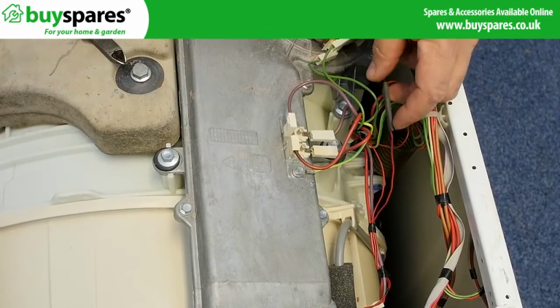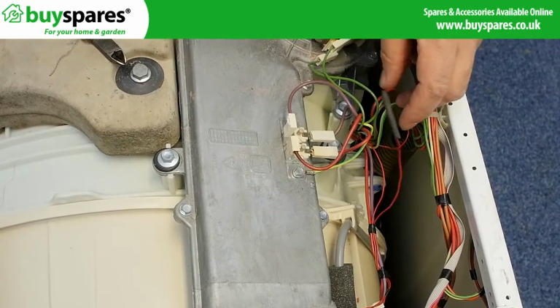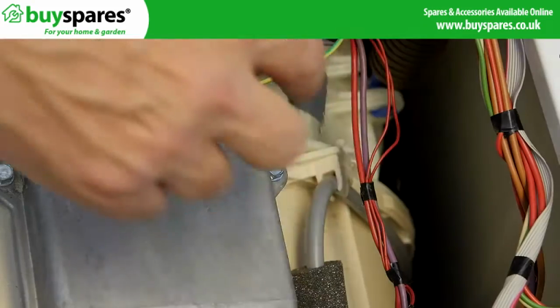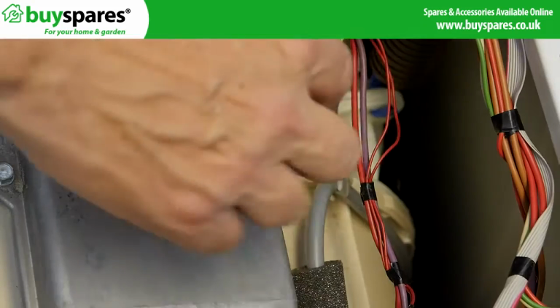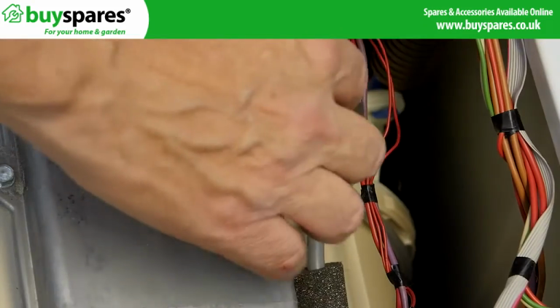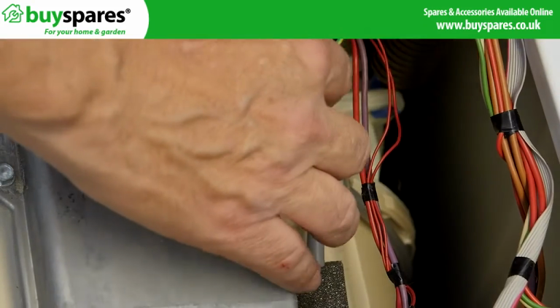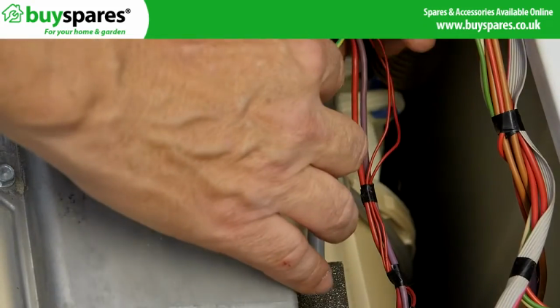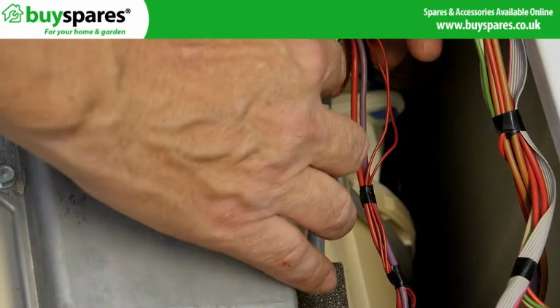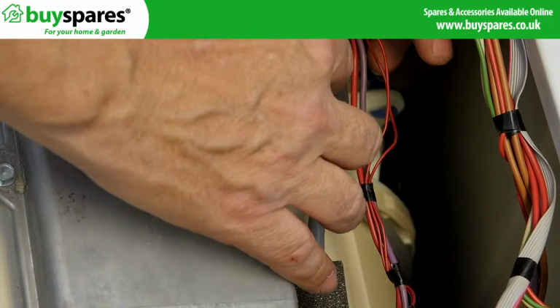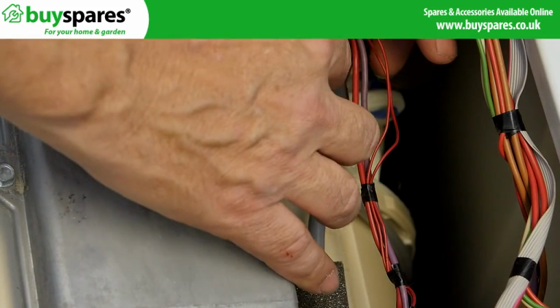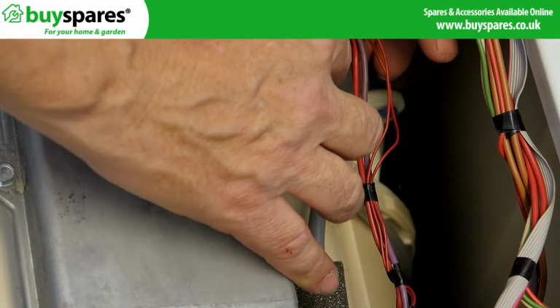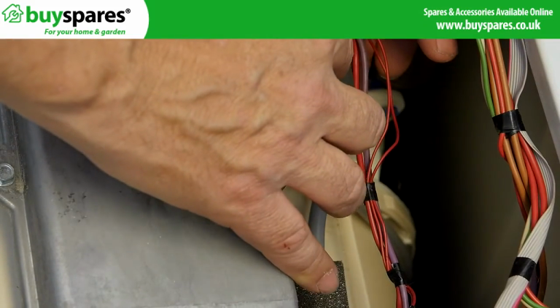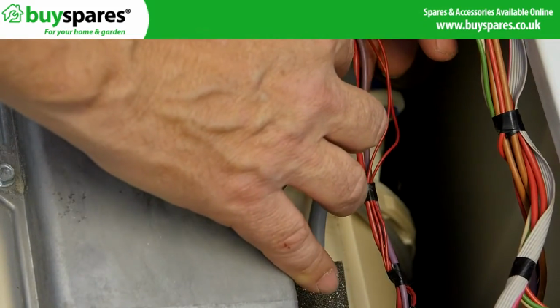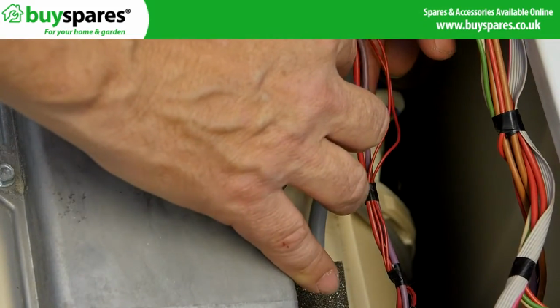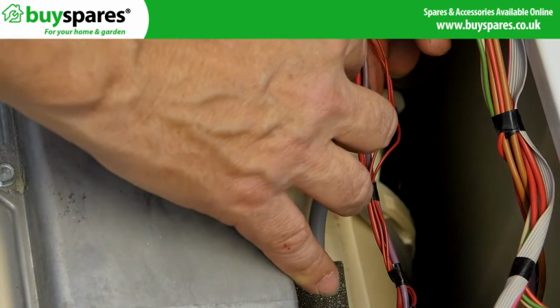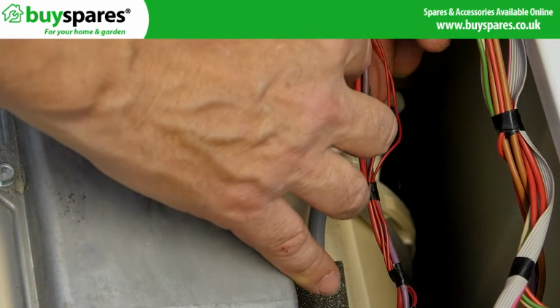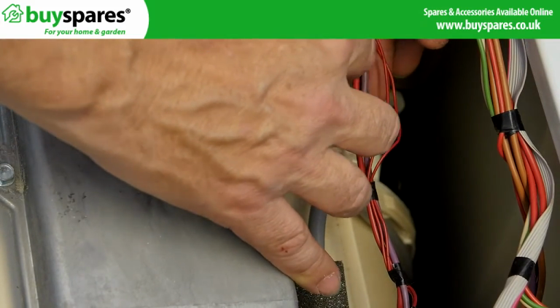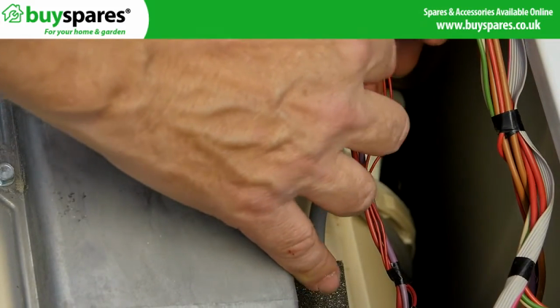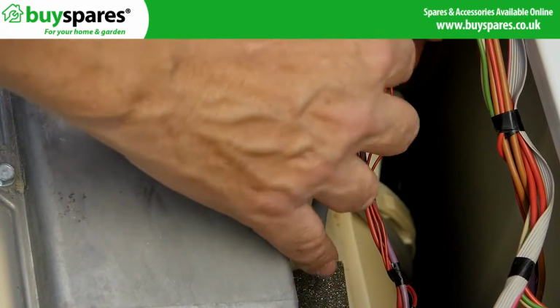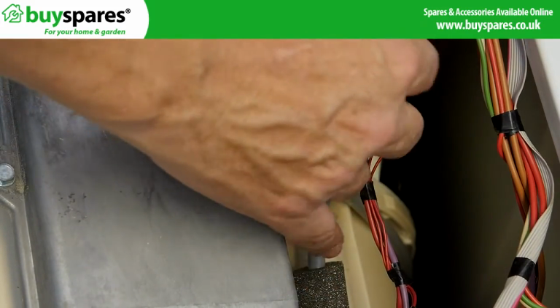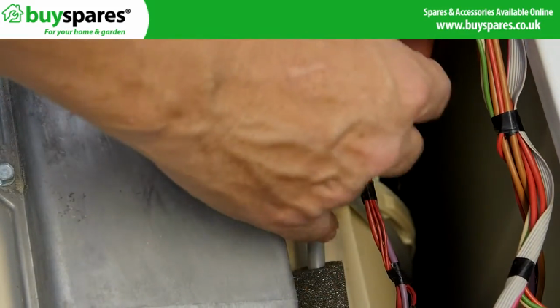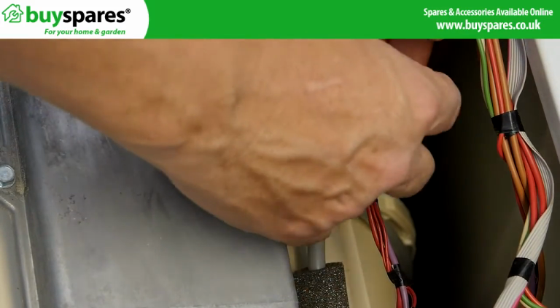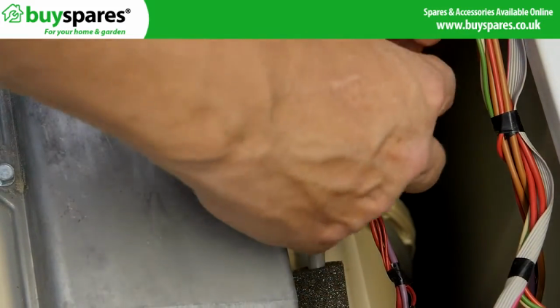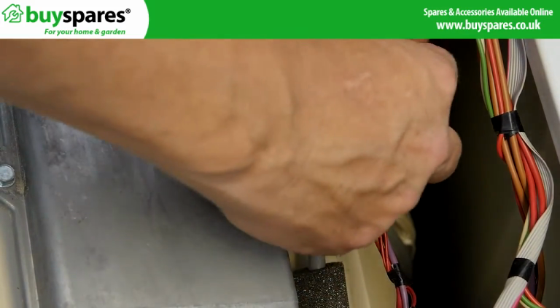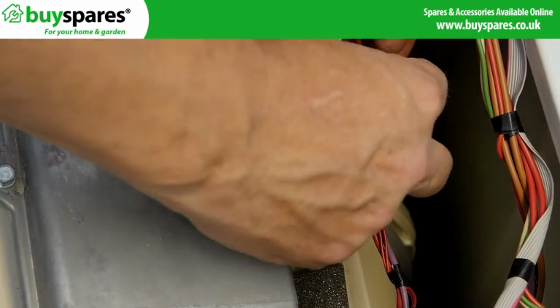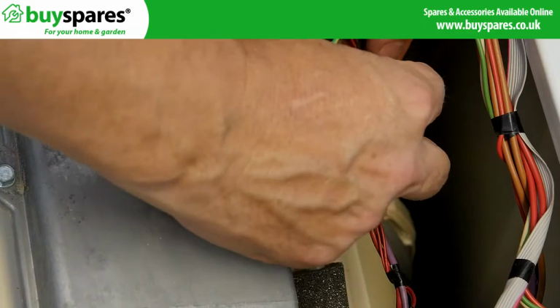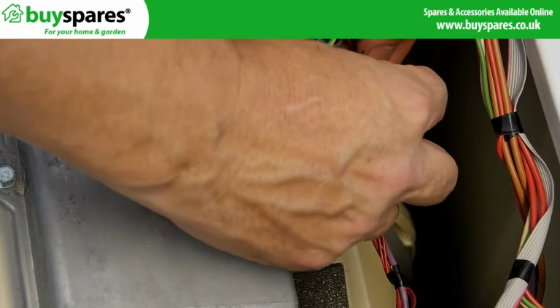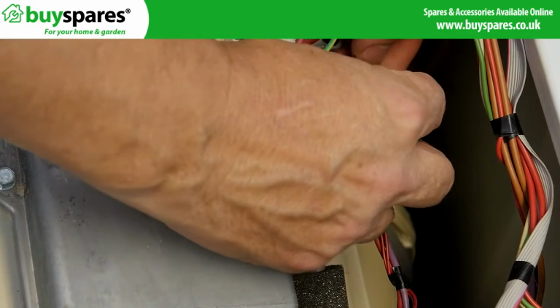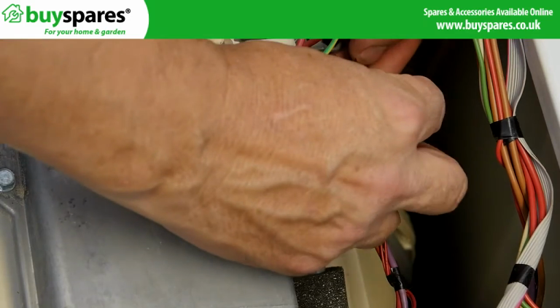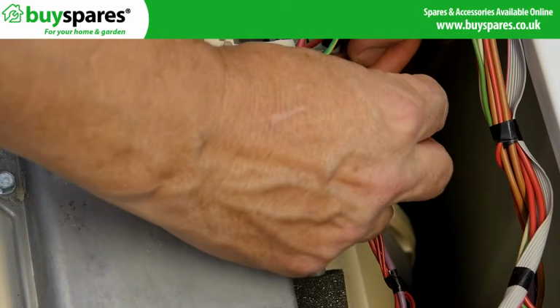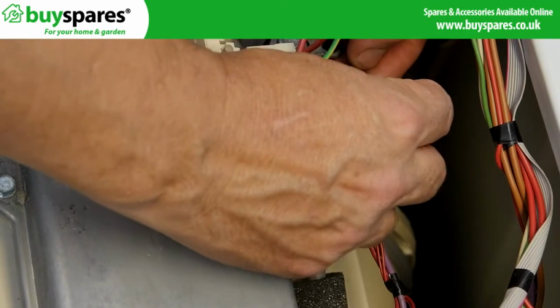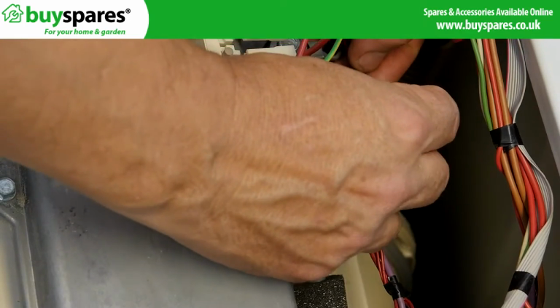Then make sure the wire can move freely without being pulled tight if the drum moves.